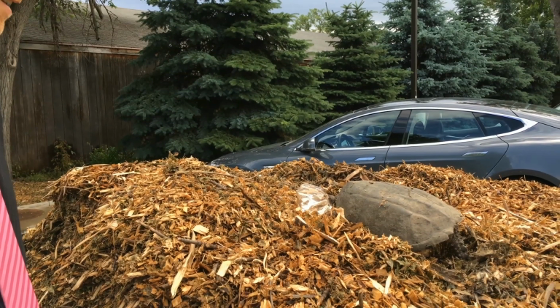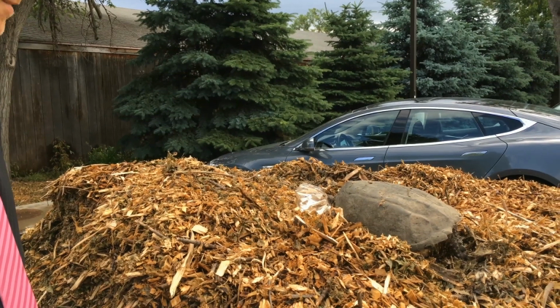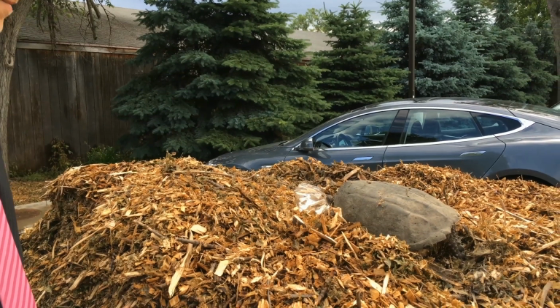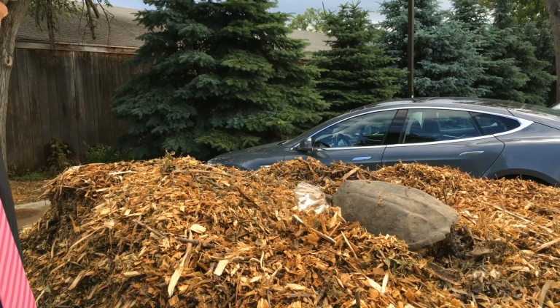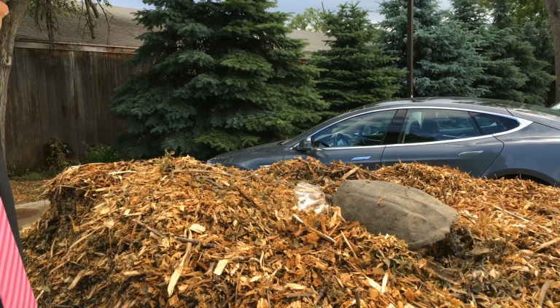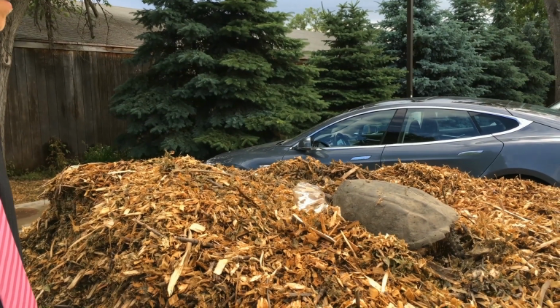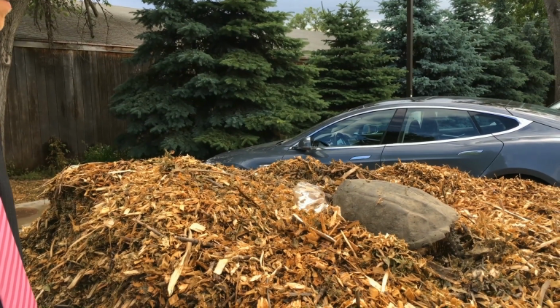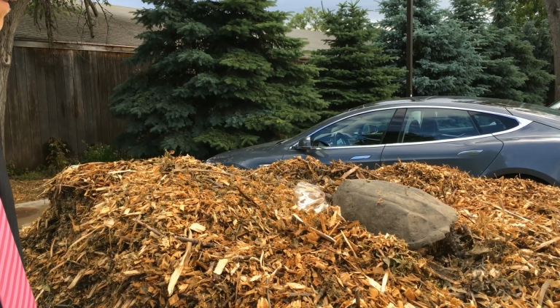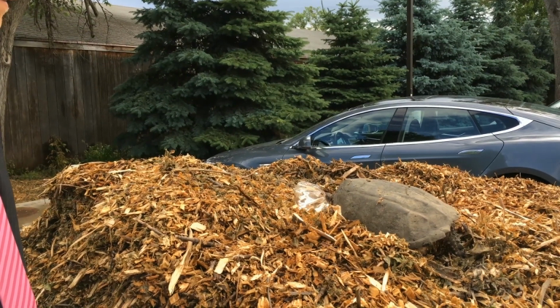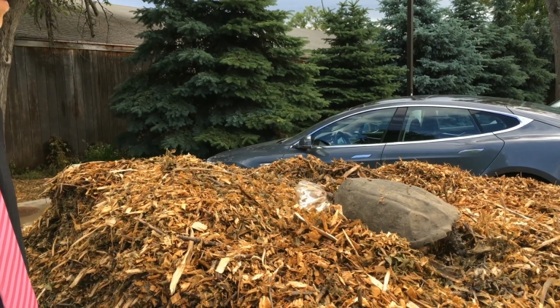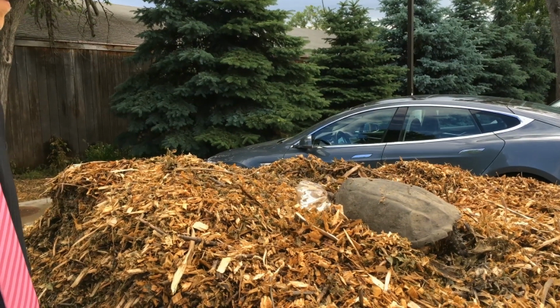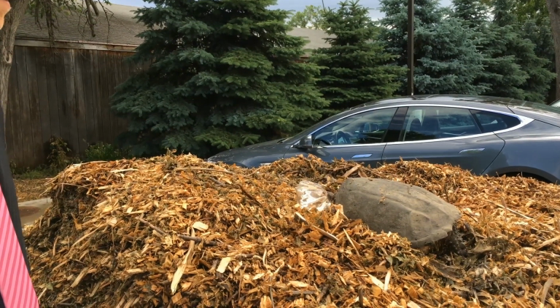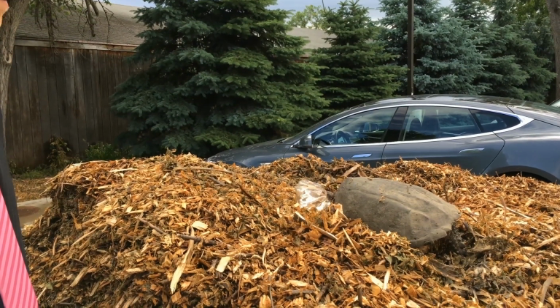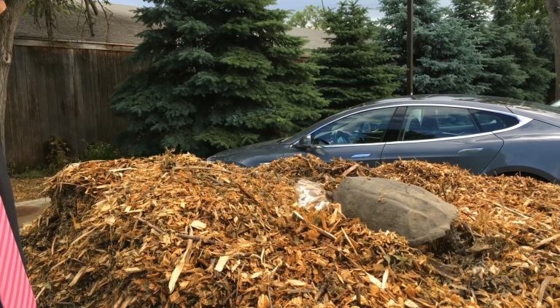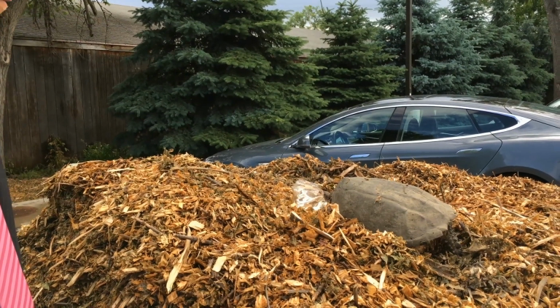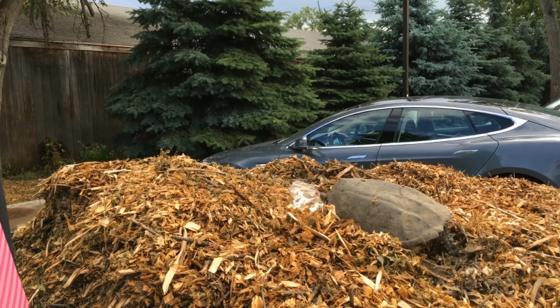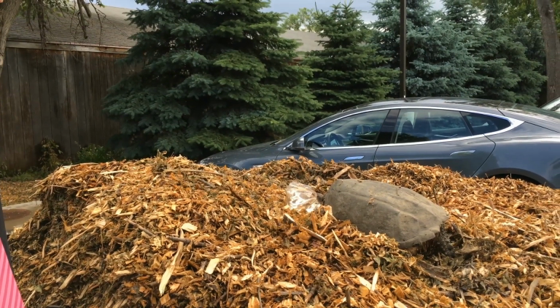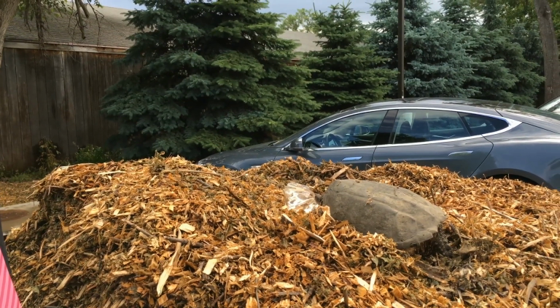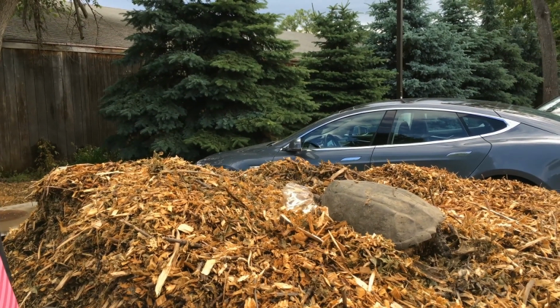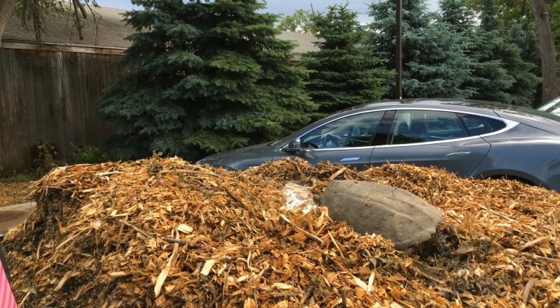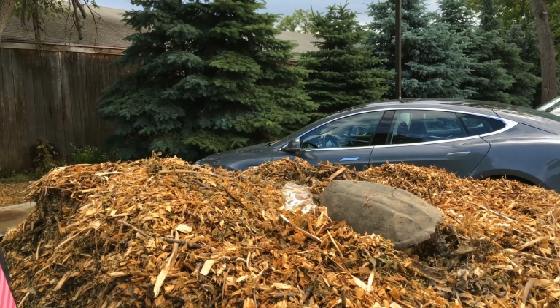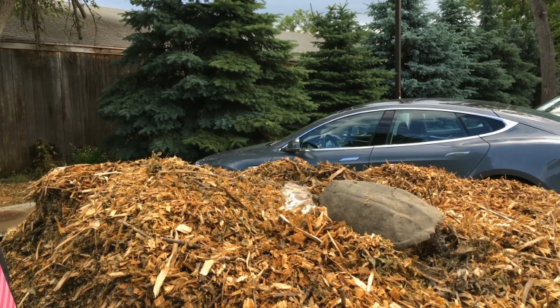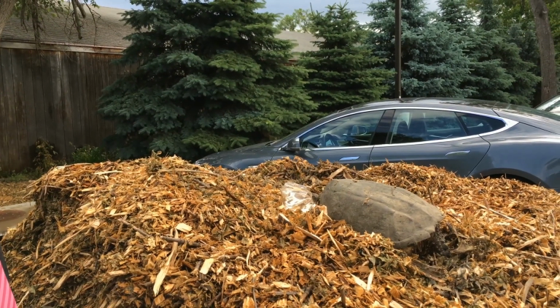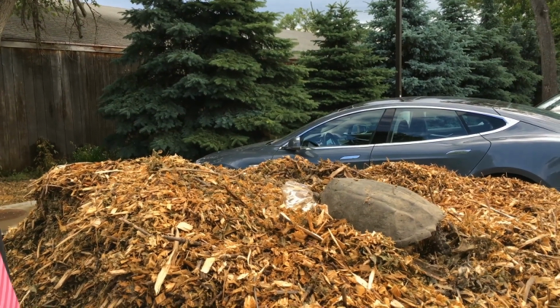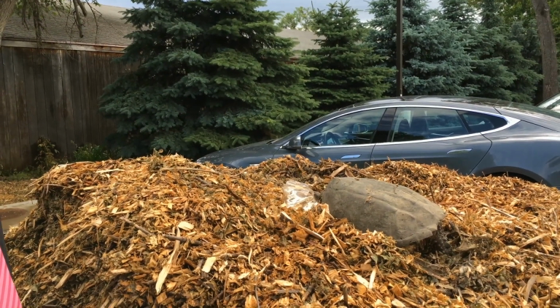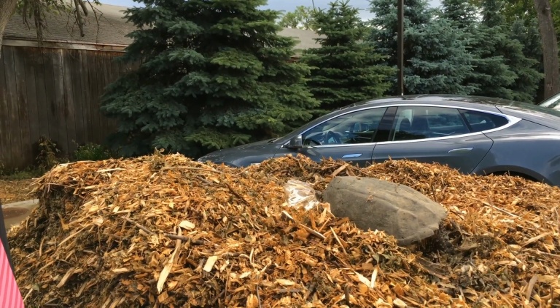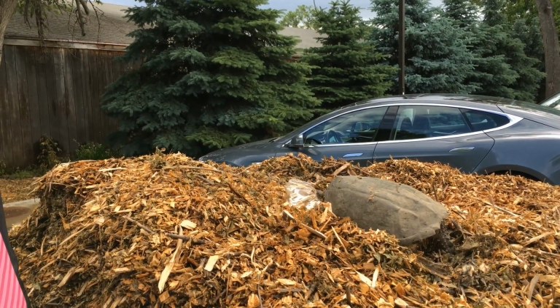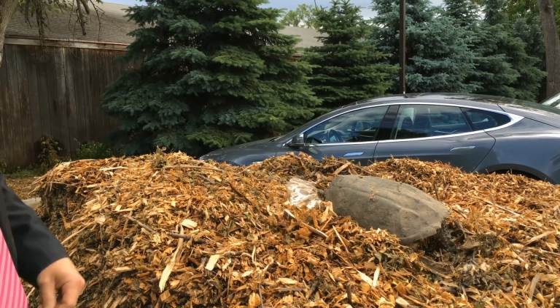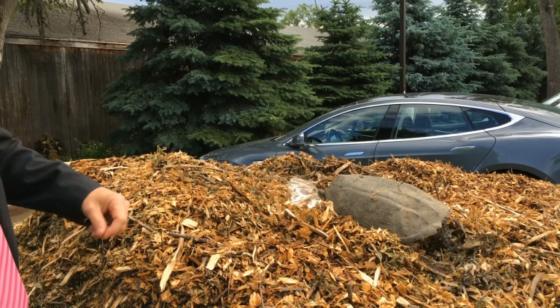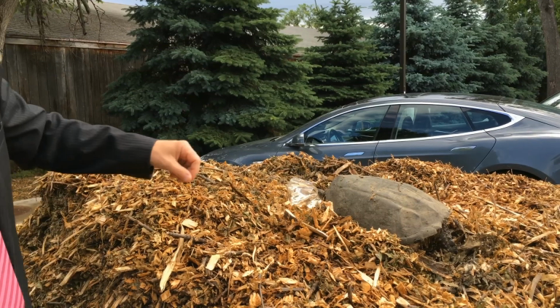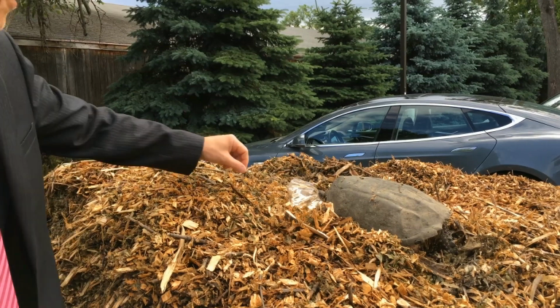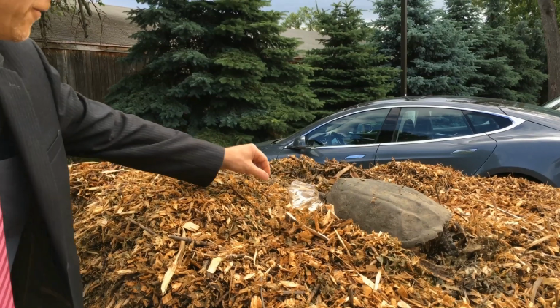Come on, buddy. Give it back to me. You see, this is a nice, big turtle.